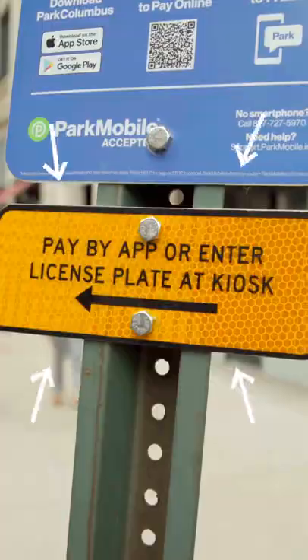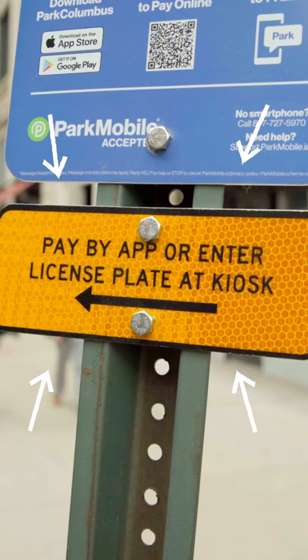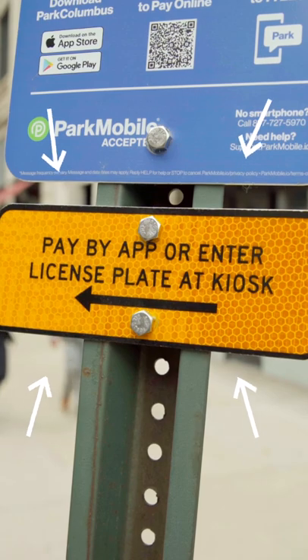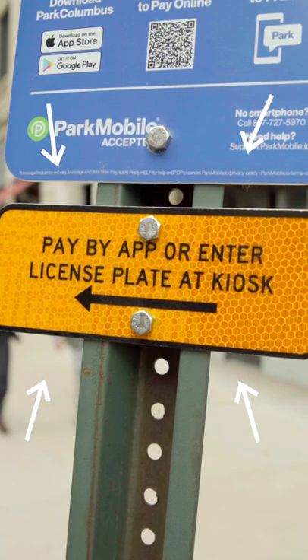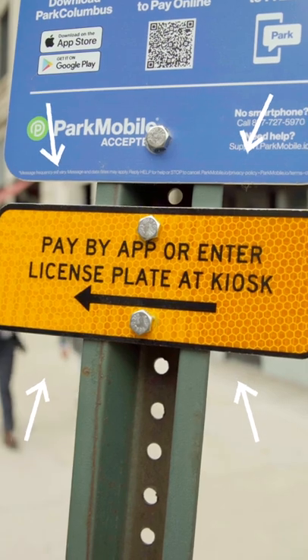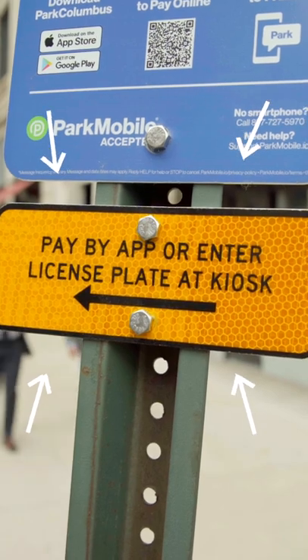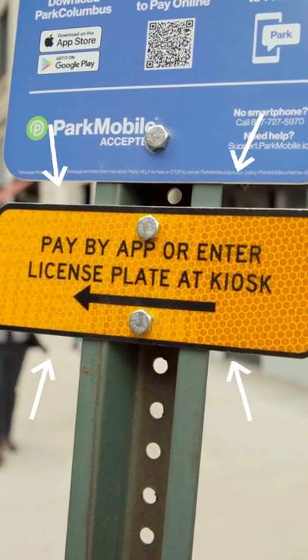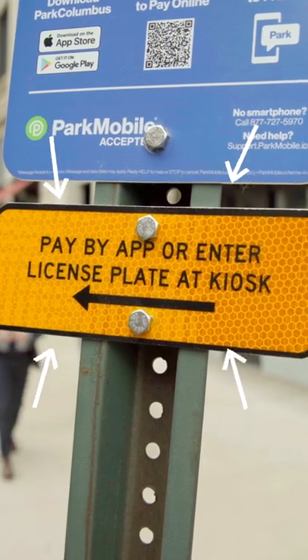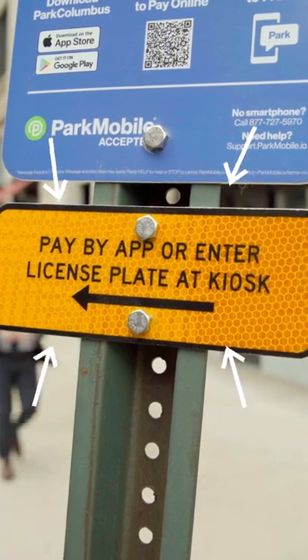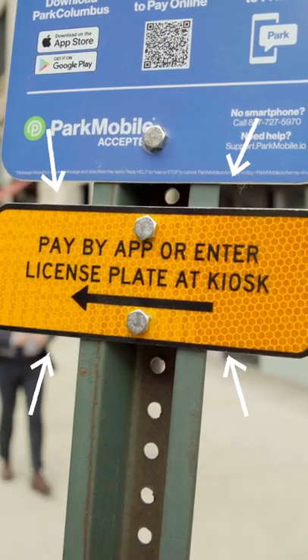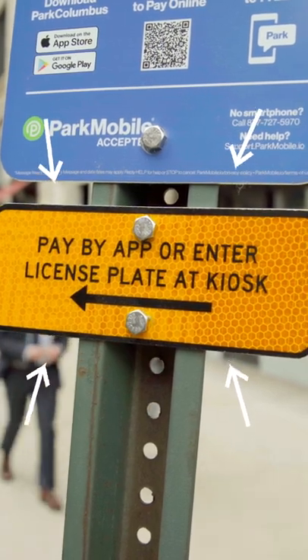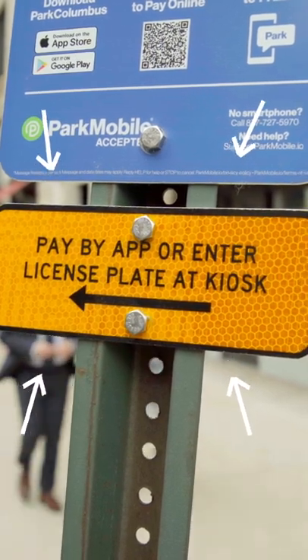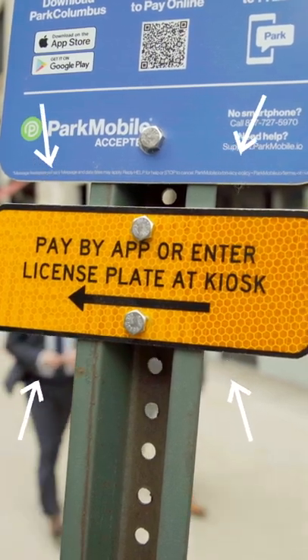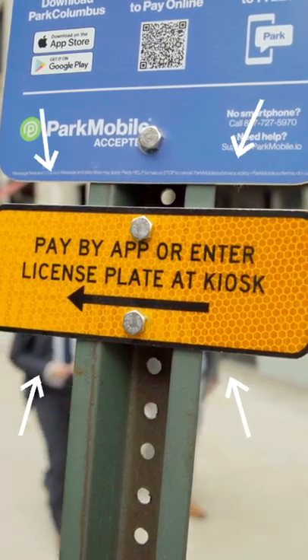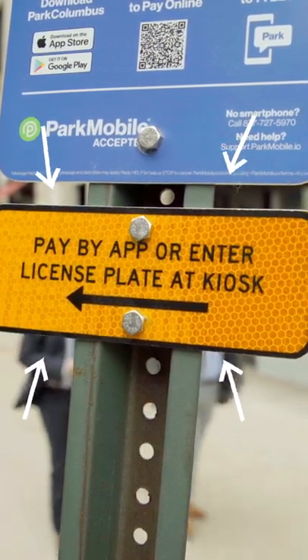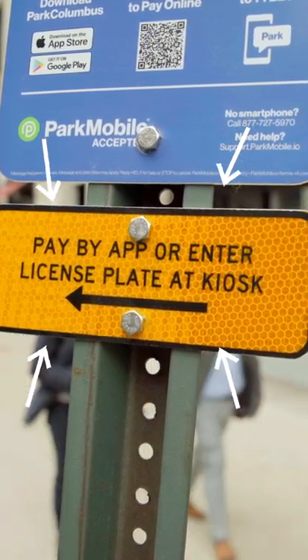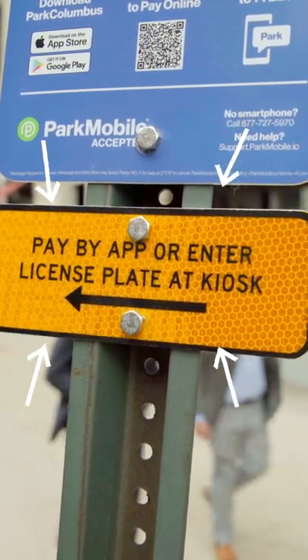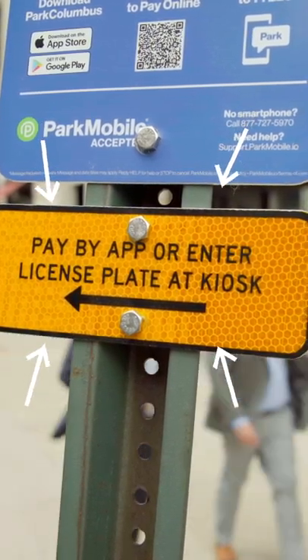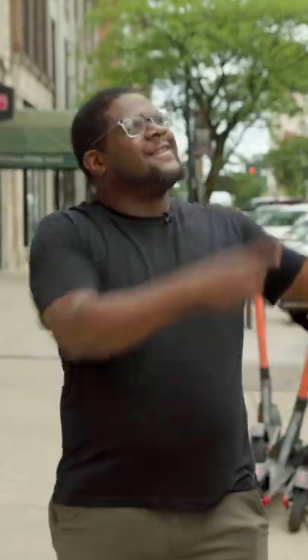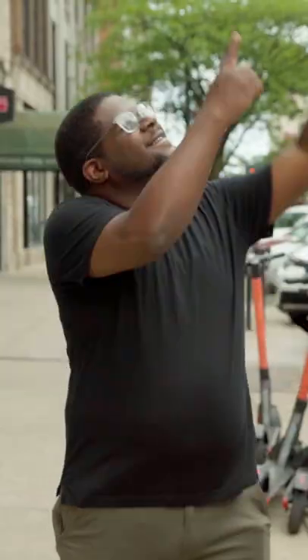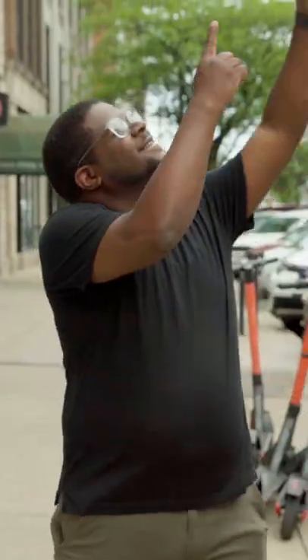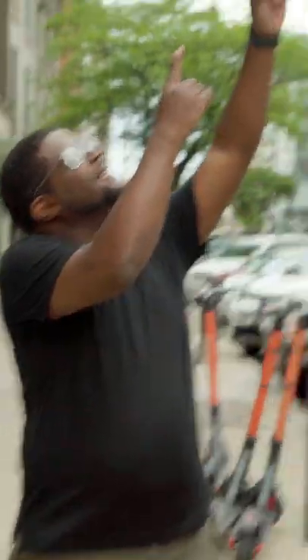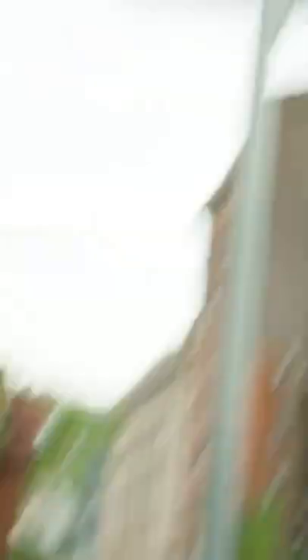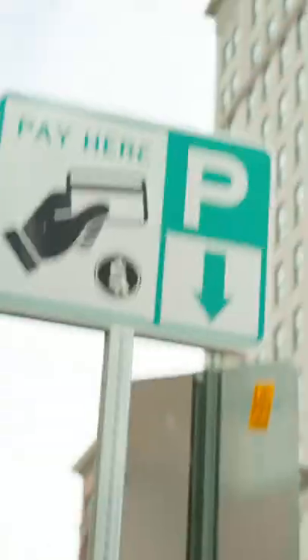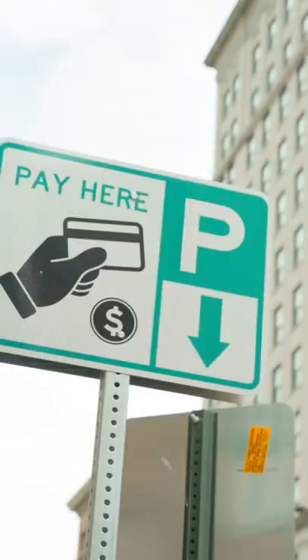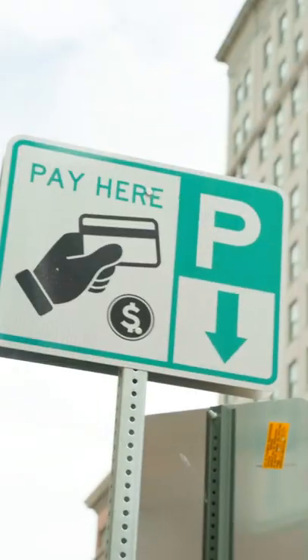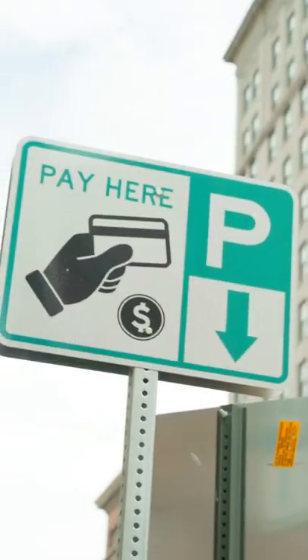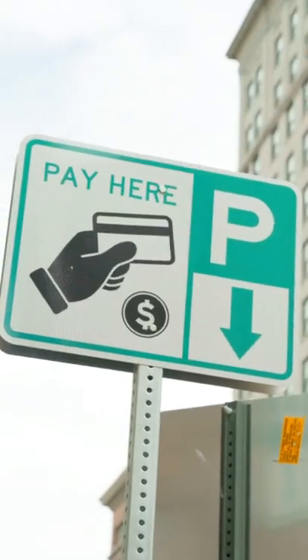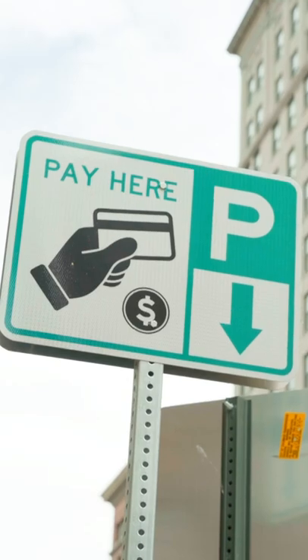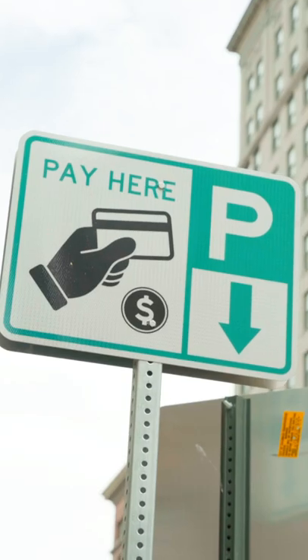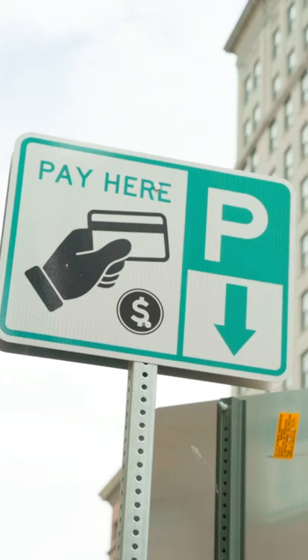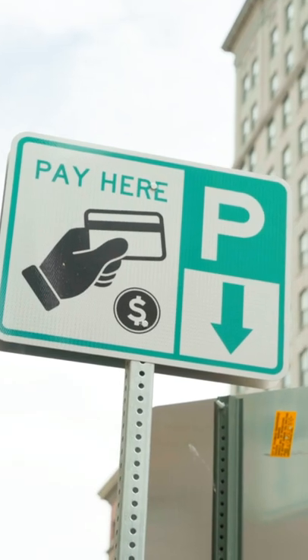If you decide to pay at one of our kiosks, you're going to look for the yellow sign. Follow it like the yellow brick road to the nearest kiosk where you can make payment.